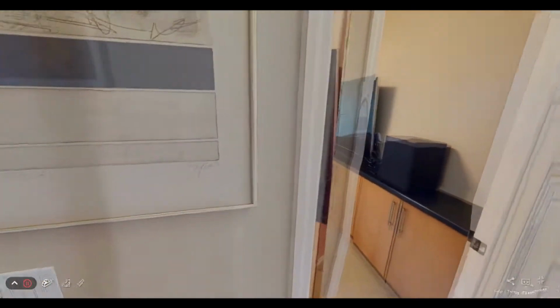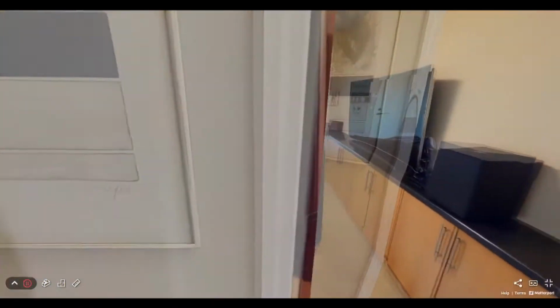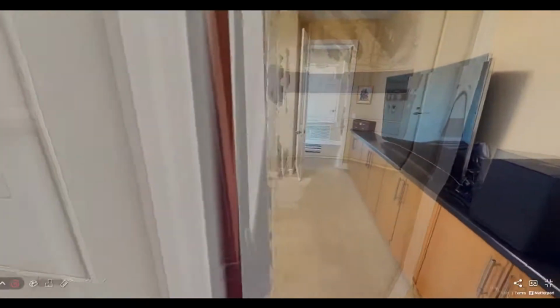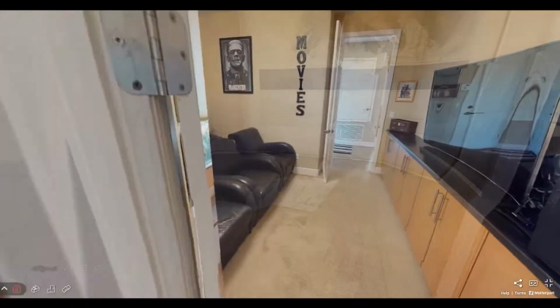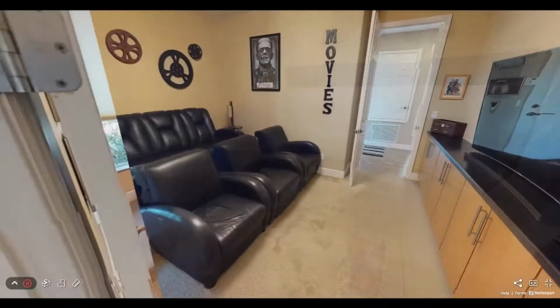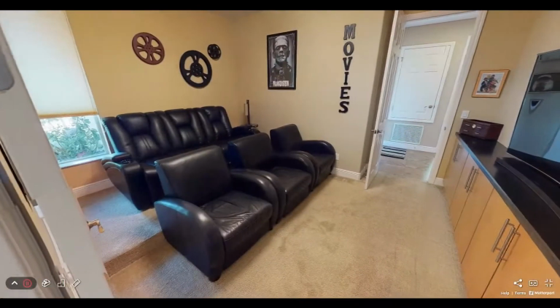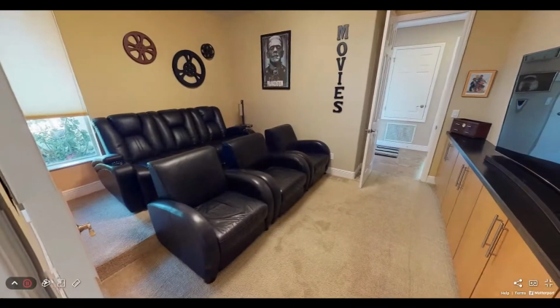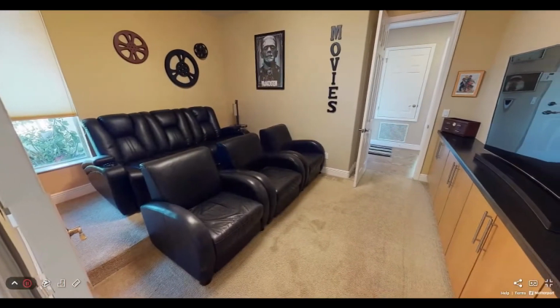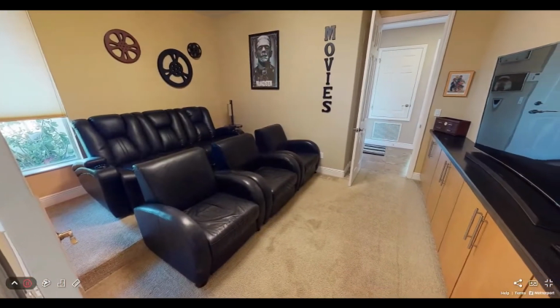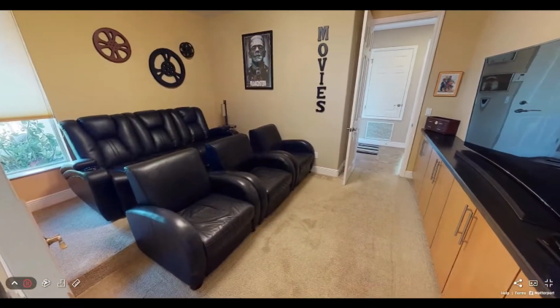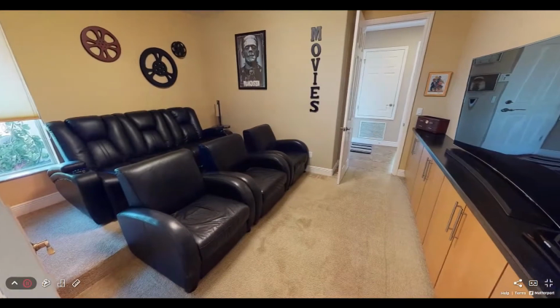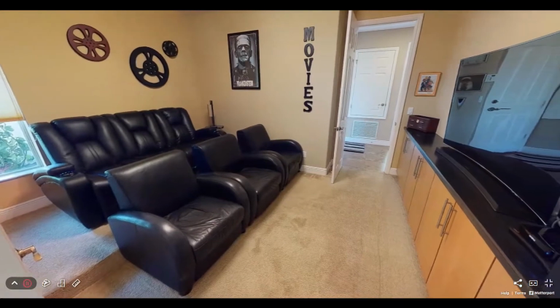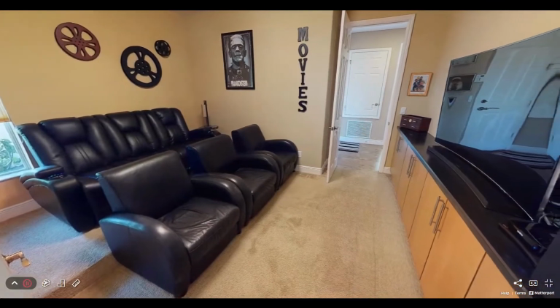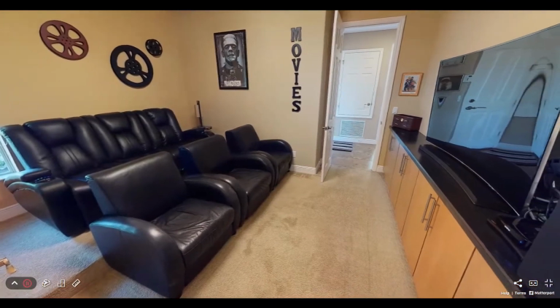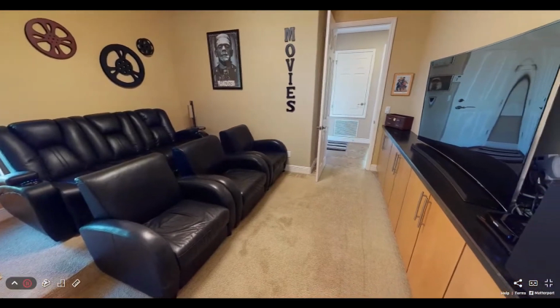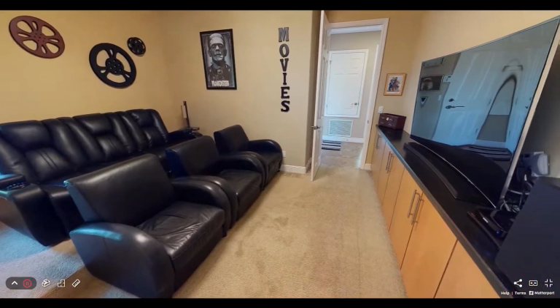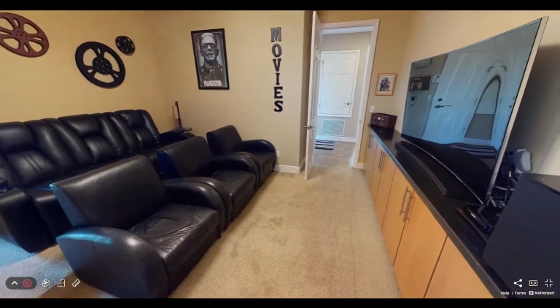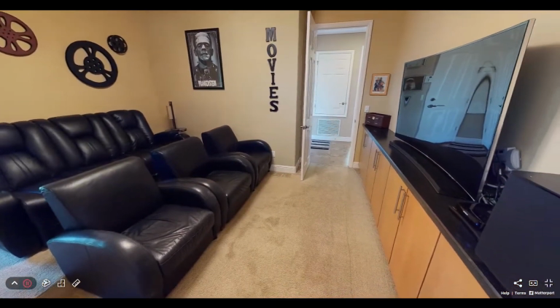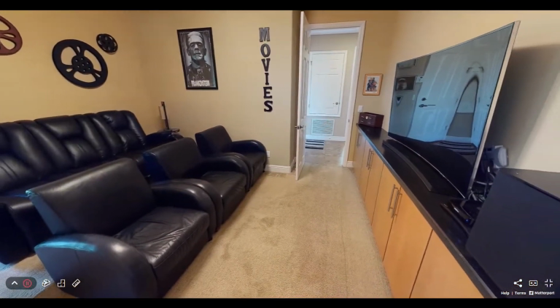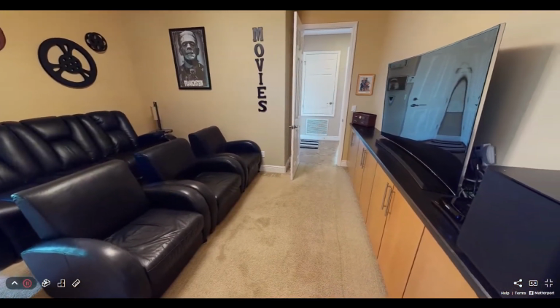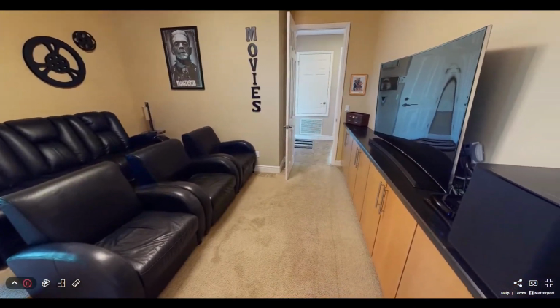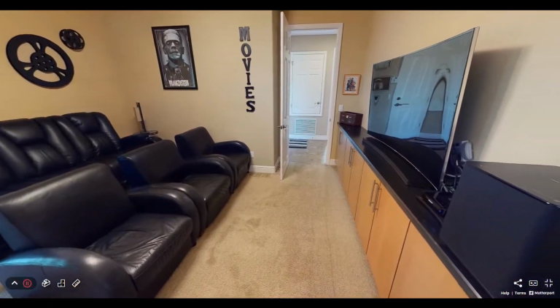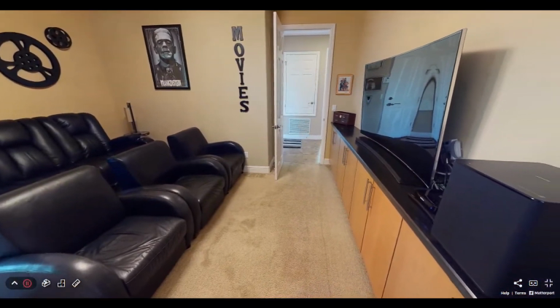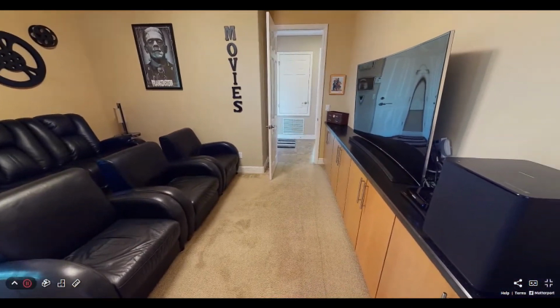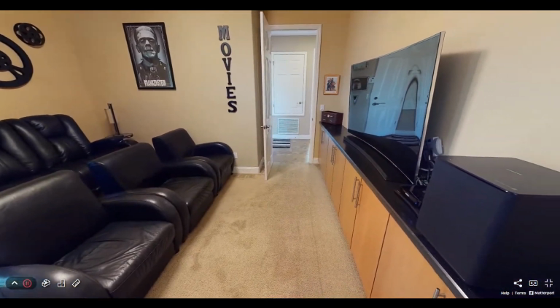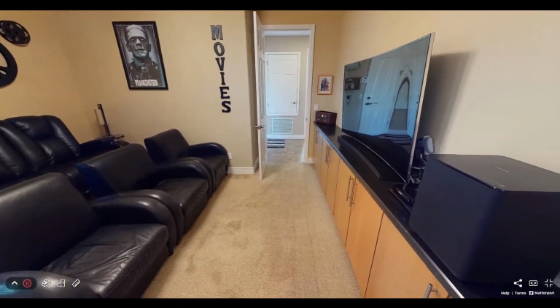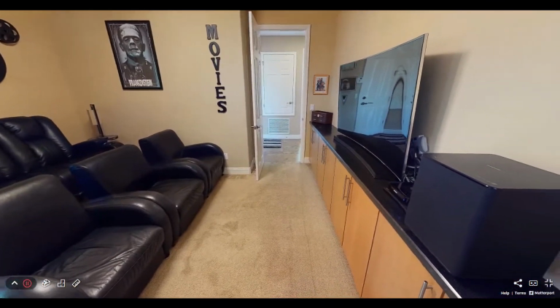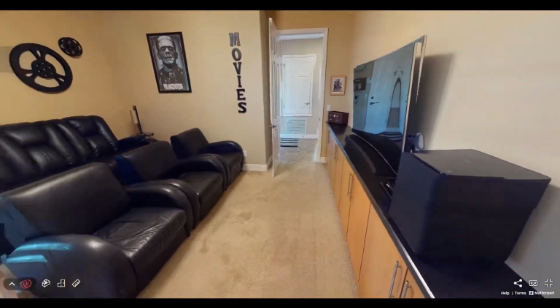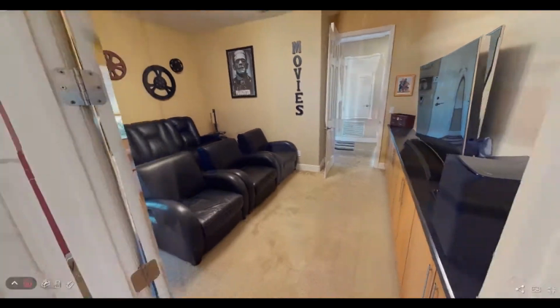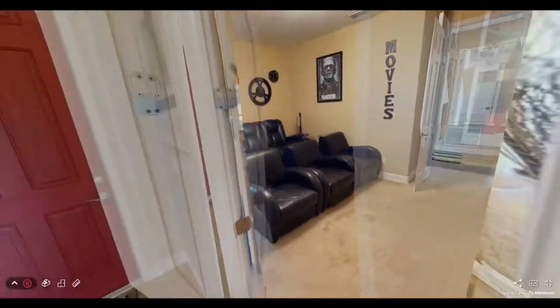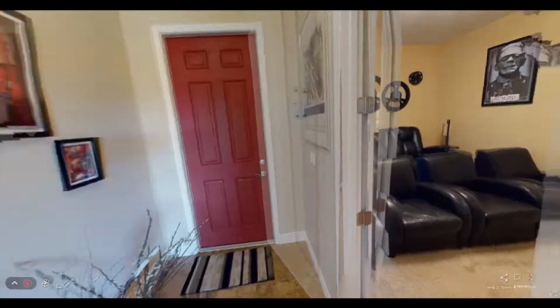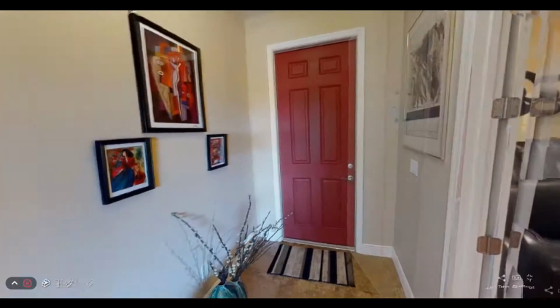The media room is located at the front of the house and features a raised platform for unobstructed entertainment for your family and friends.